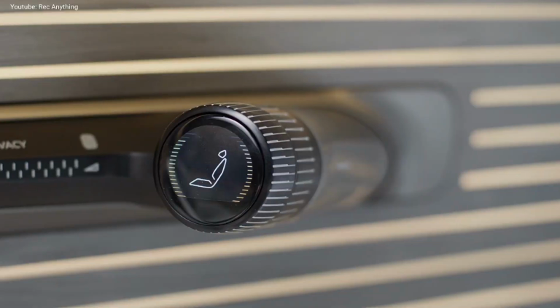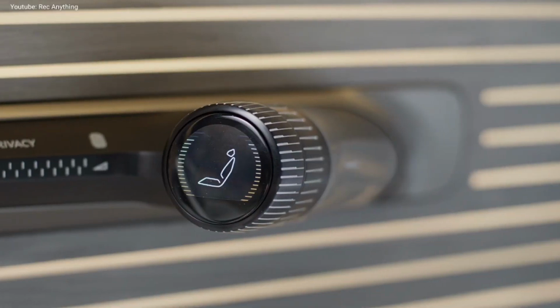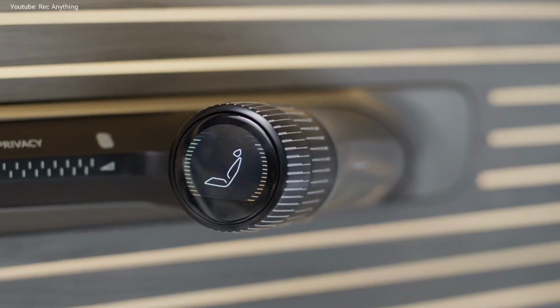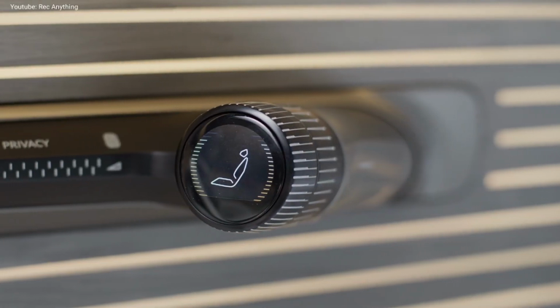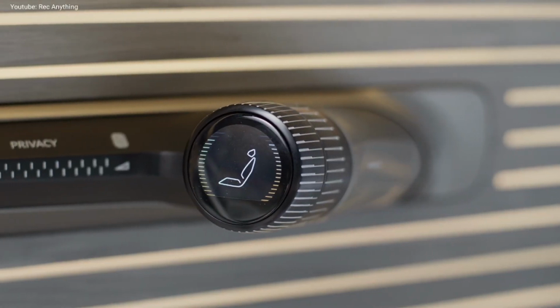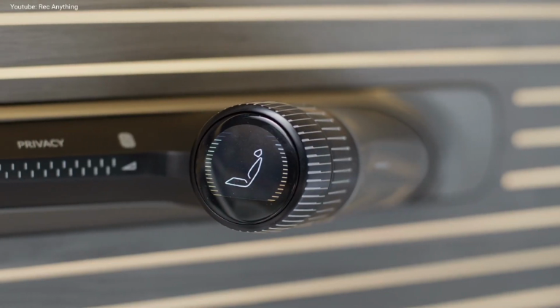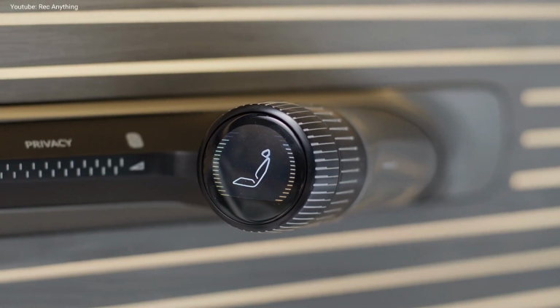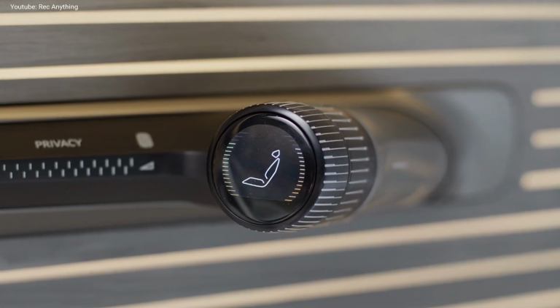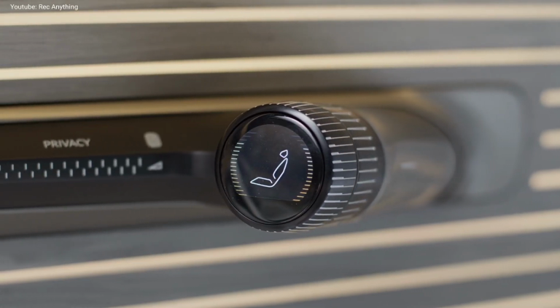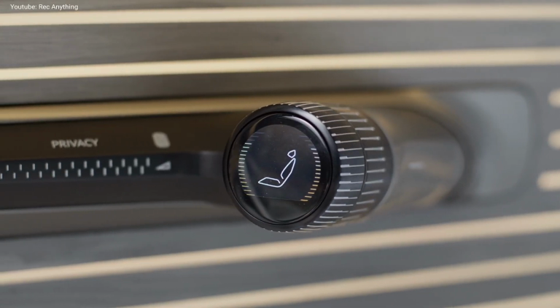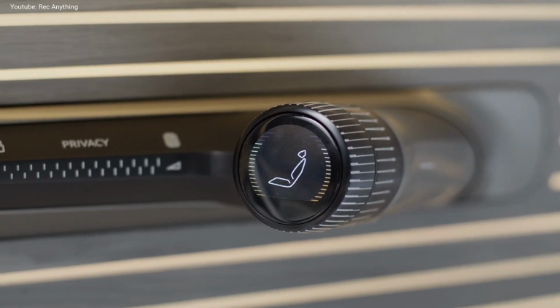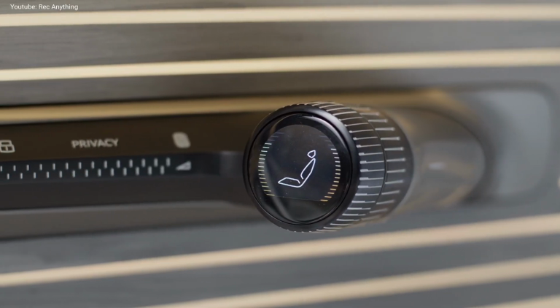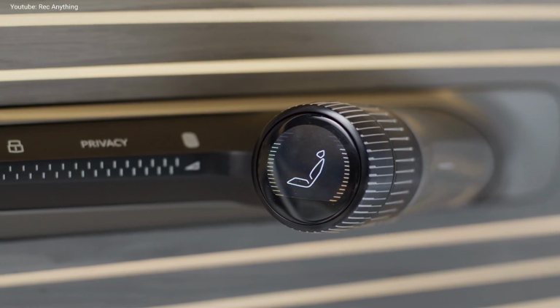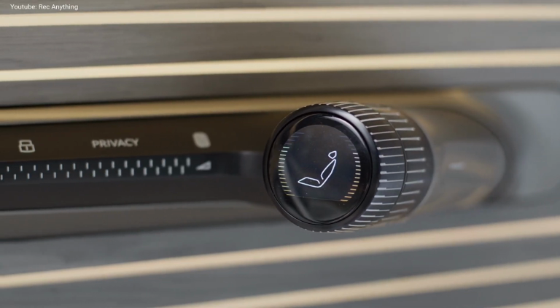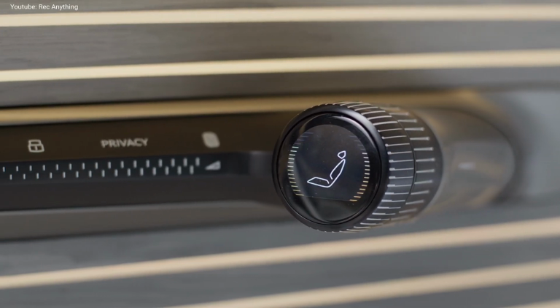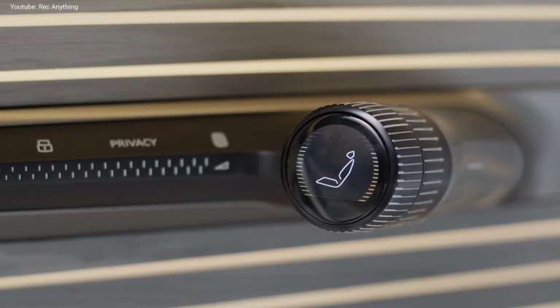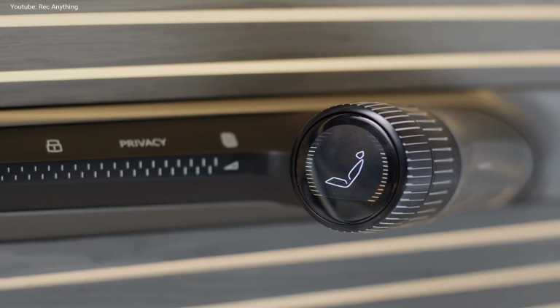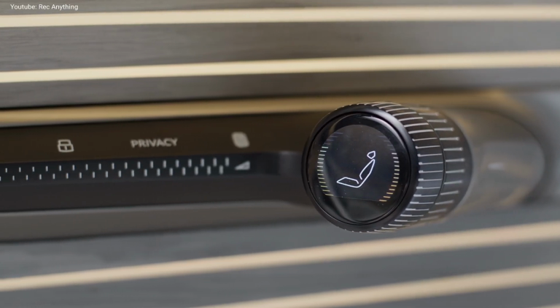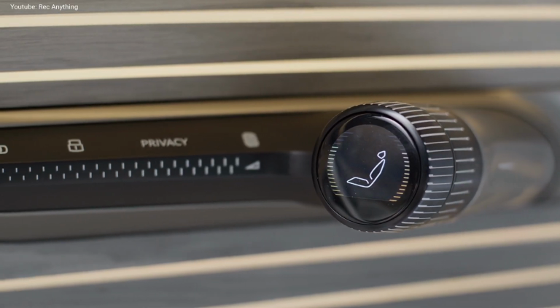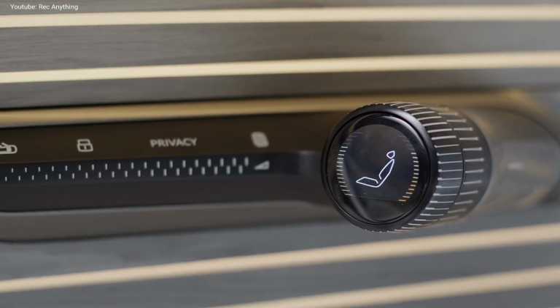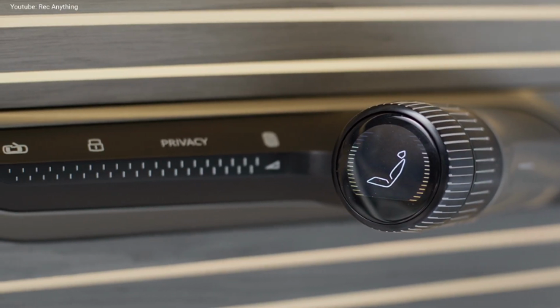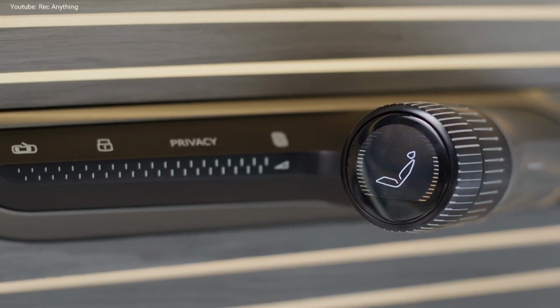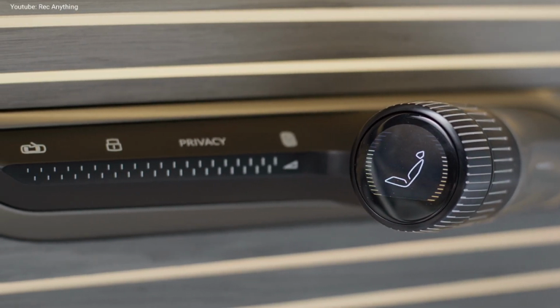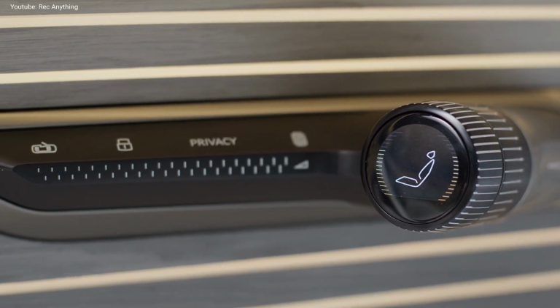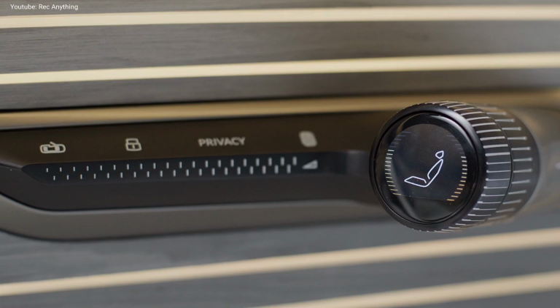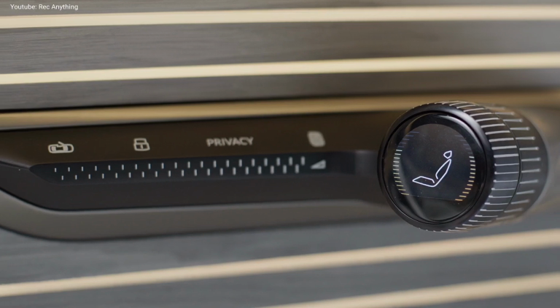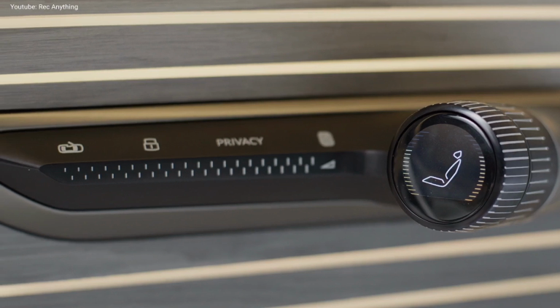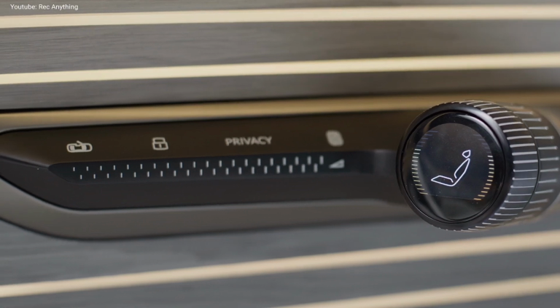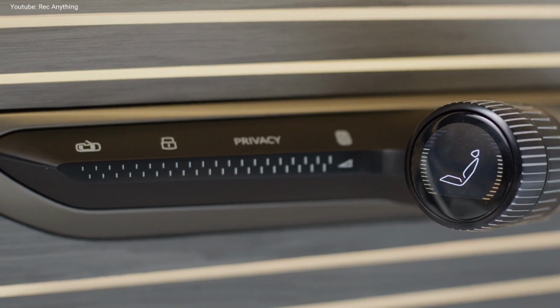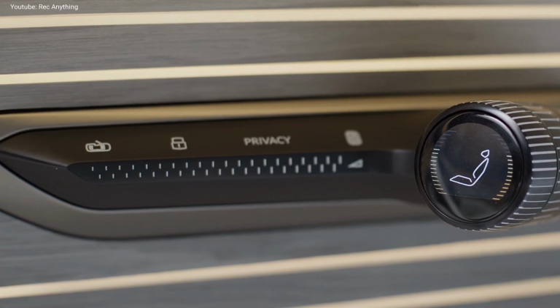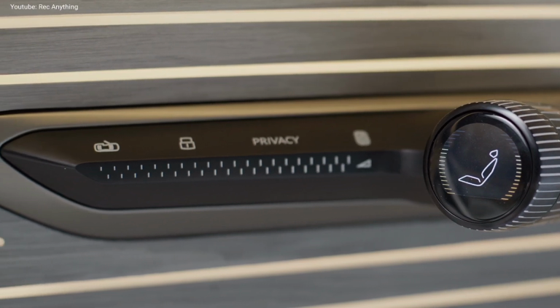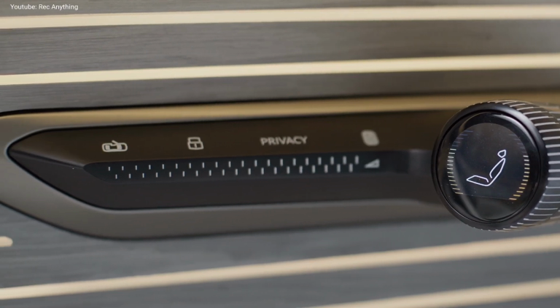The touchless rotating buttons on the doors allow the passengers and the driver to access many different settings of the car.